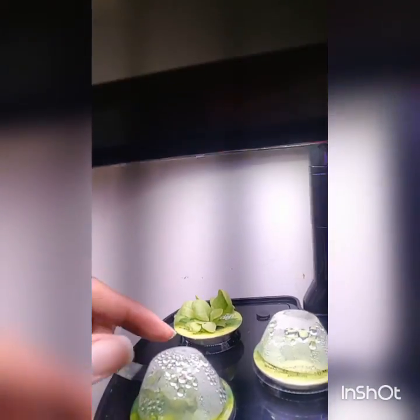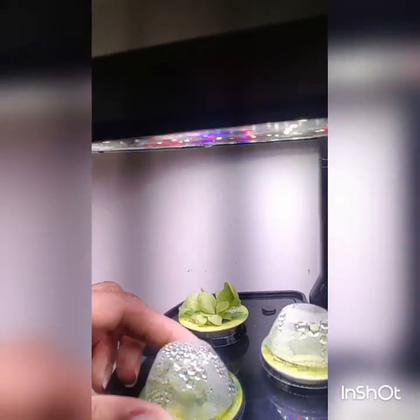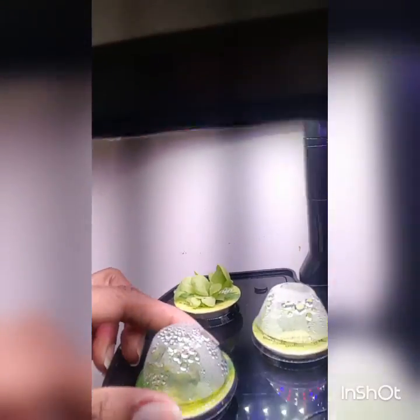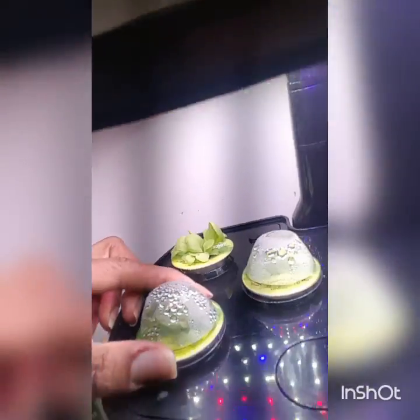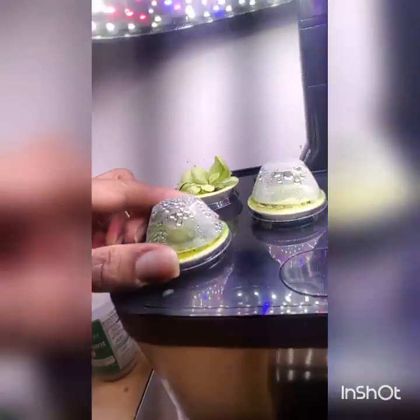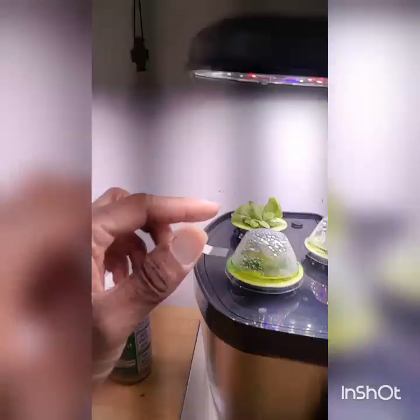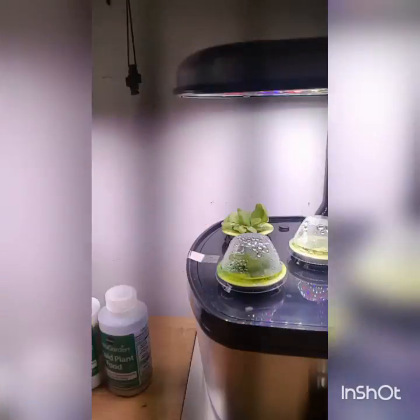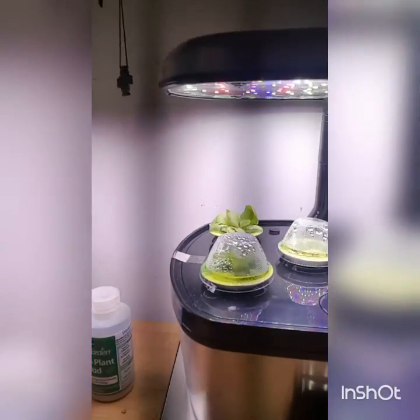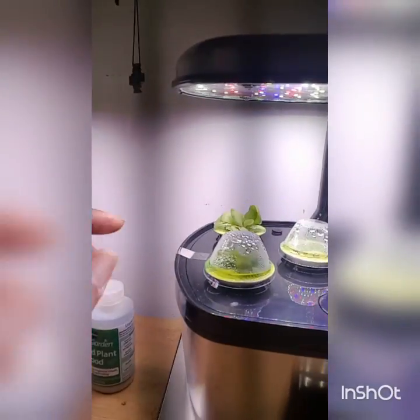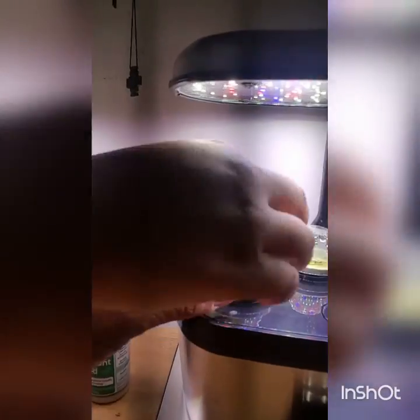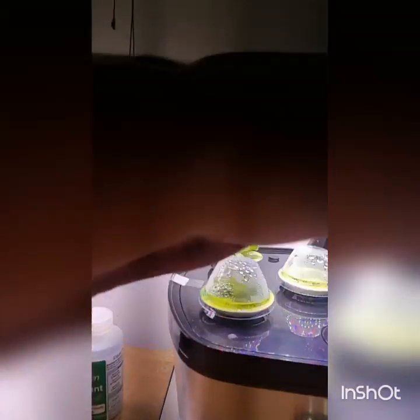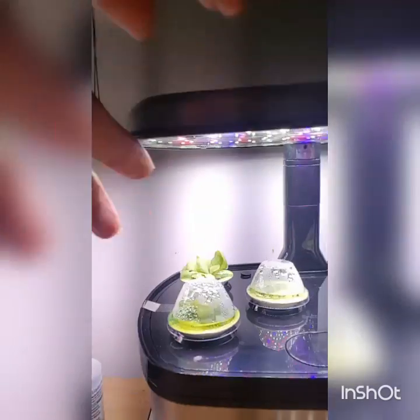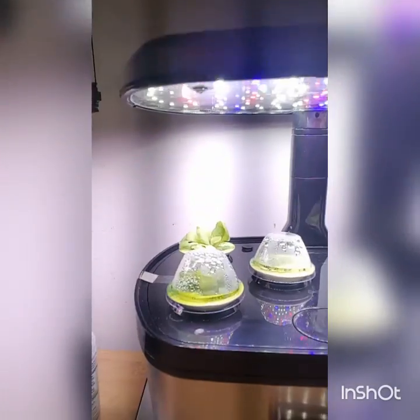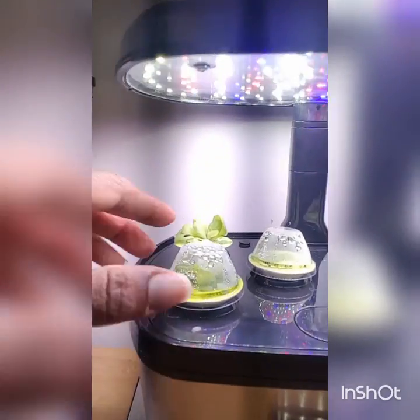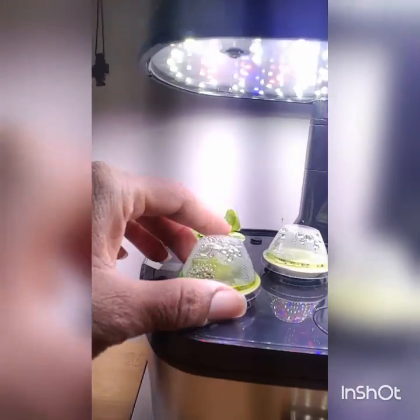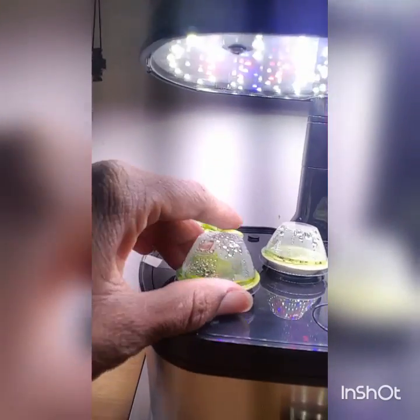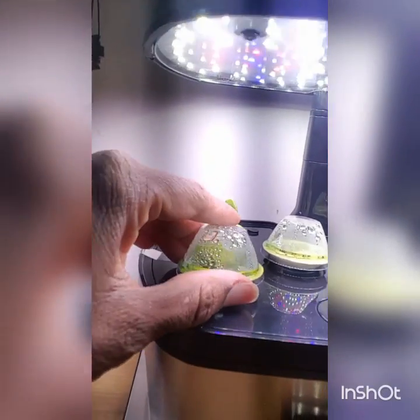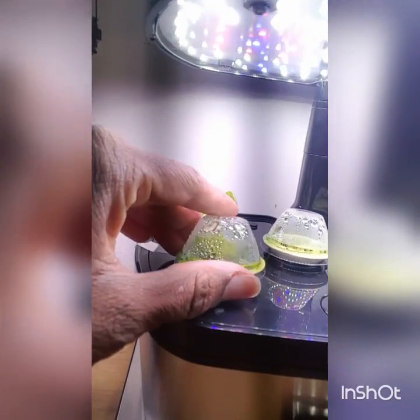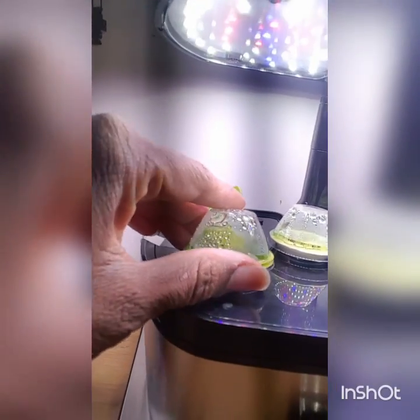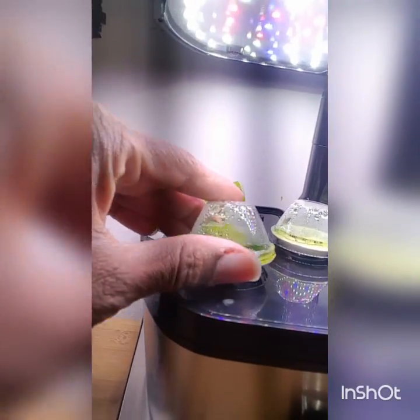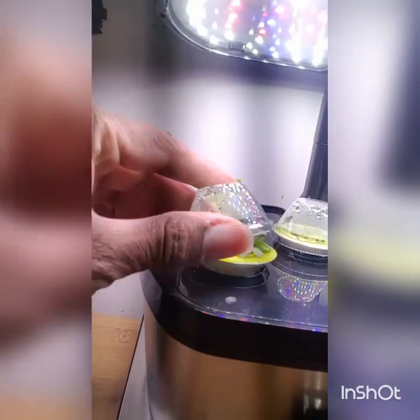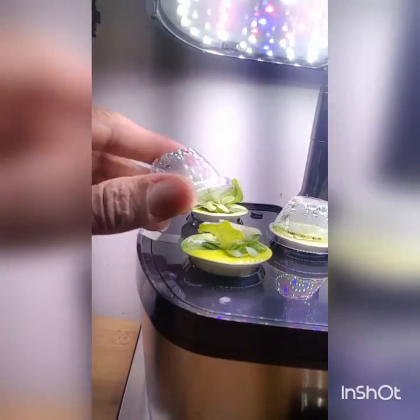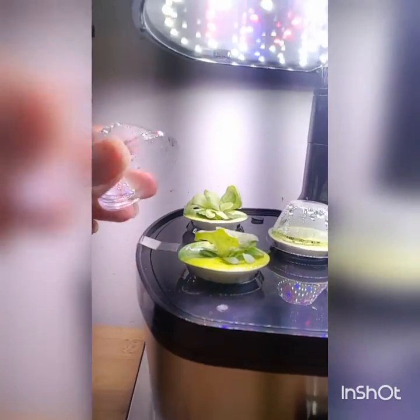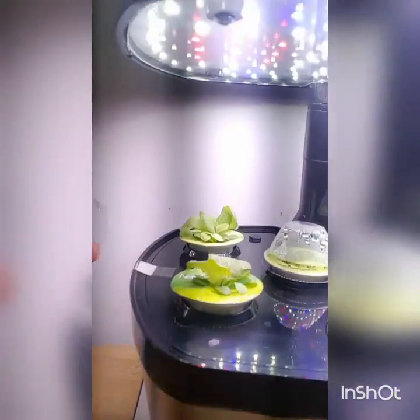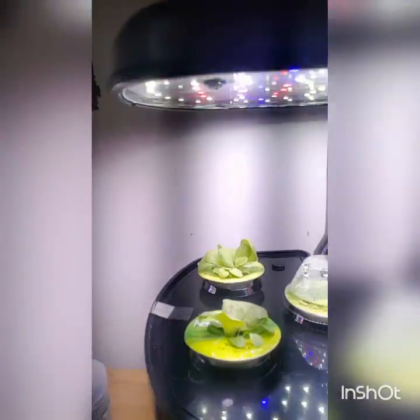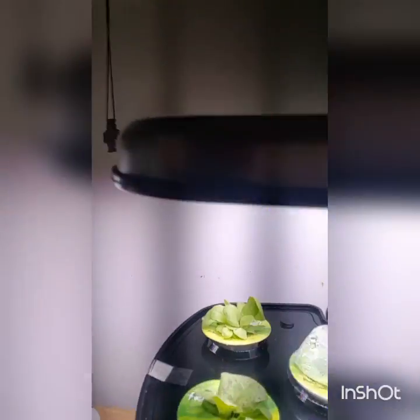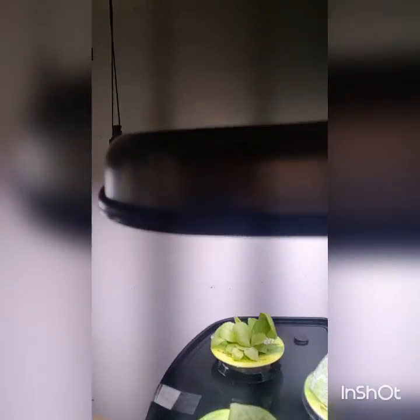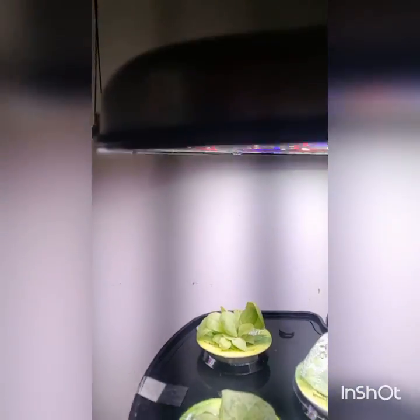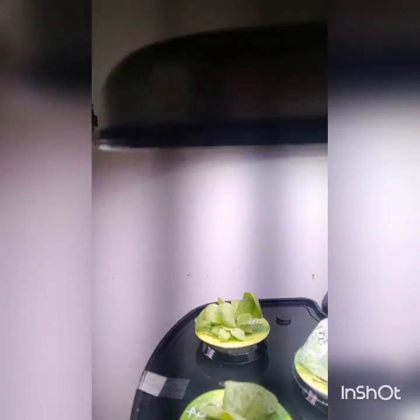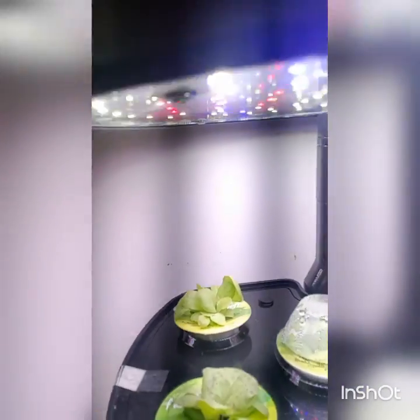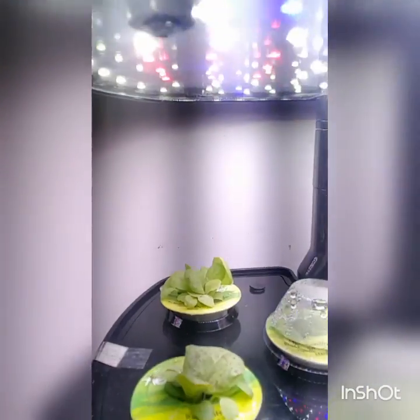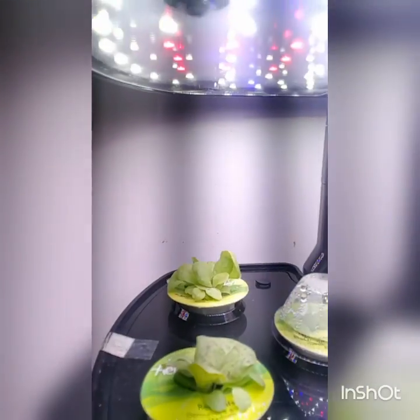This here — let's see, that looks like it's touching as well. So this is the Red Sails.